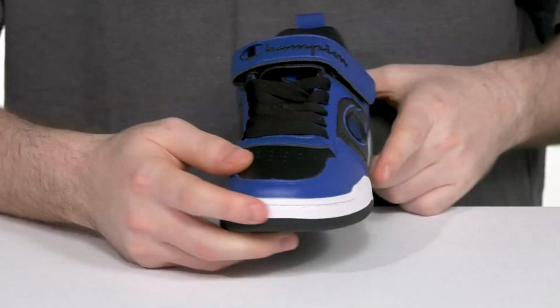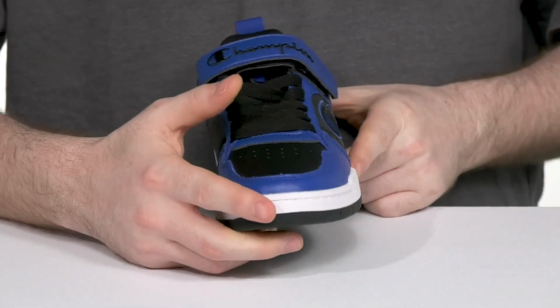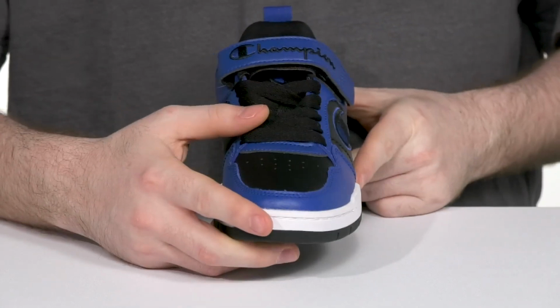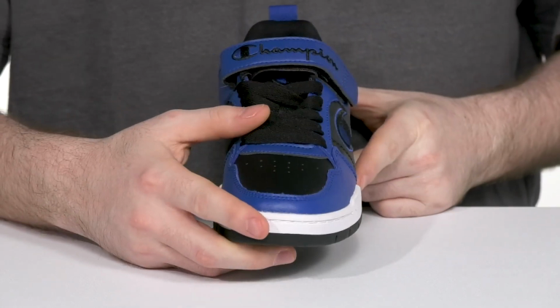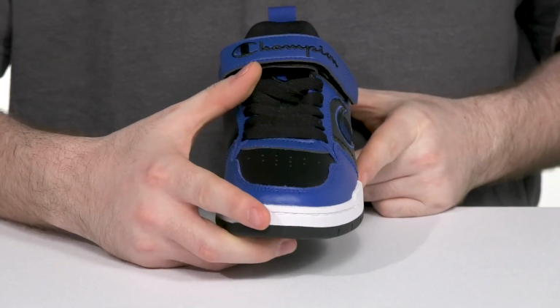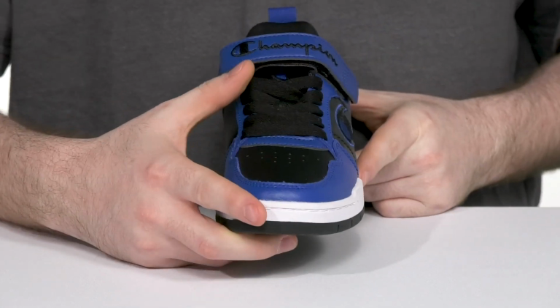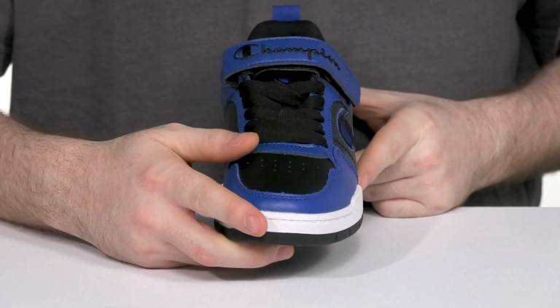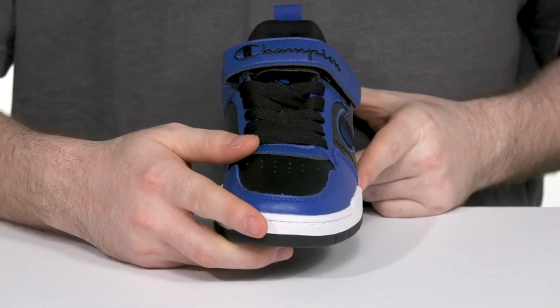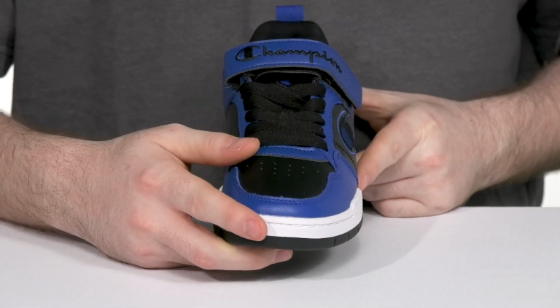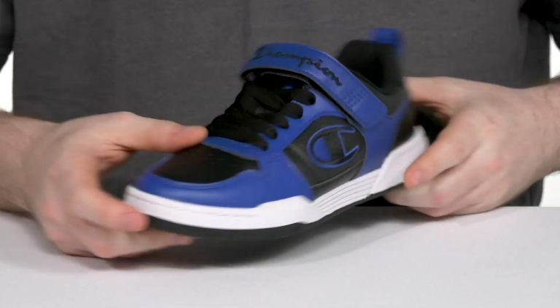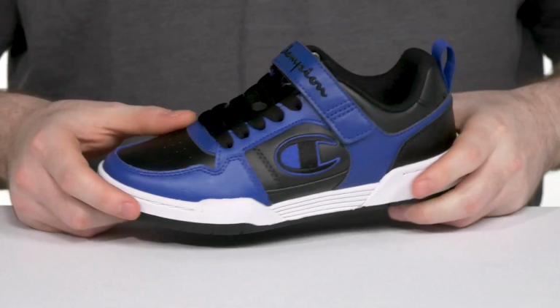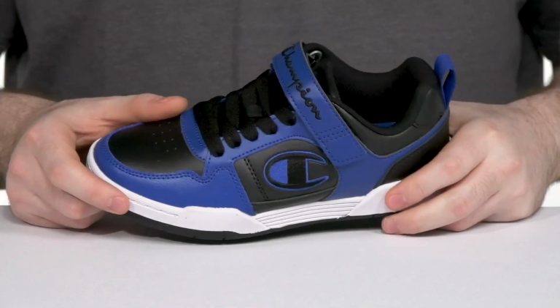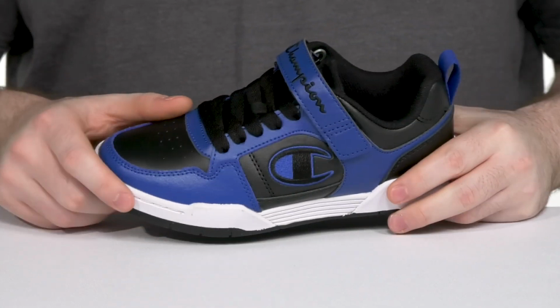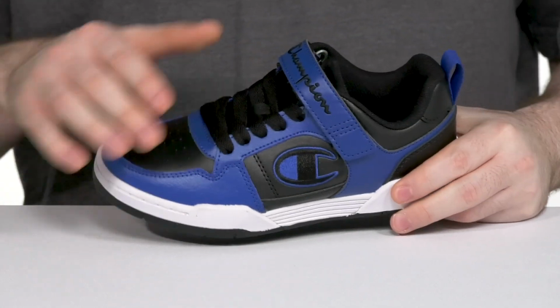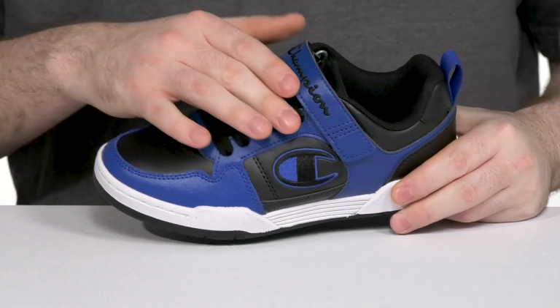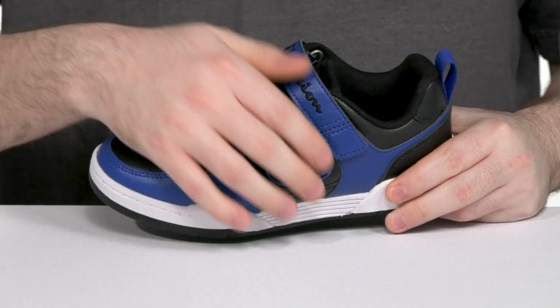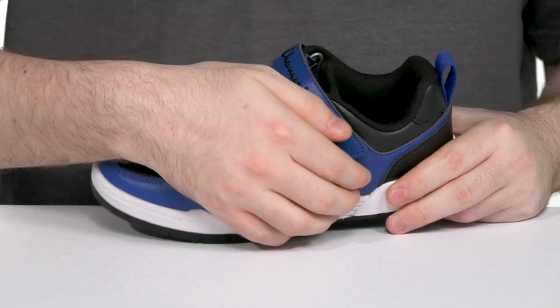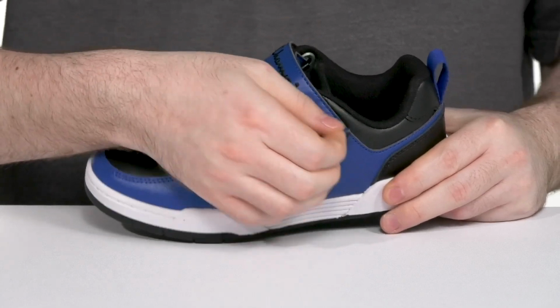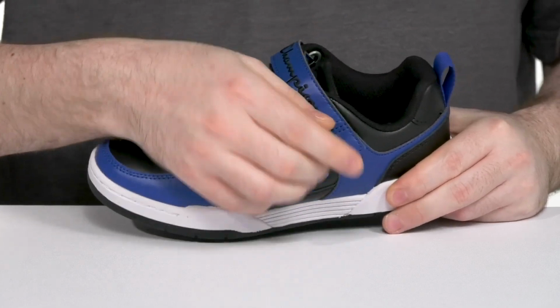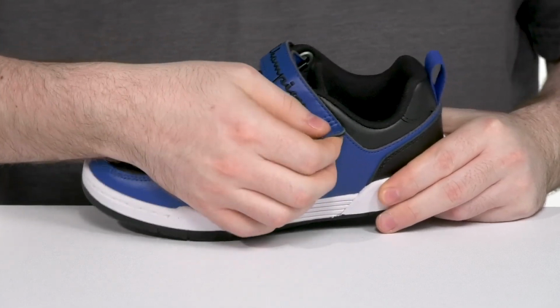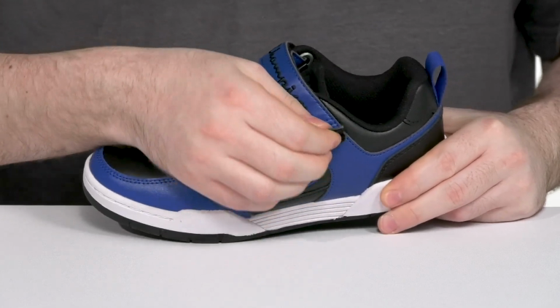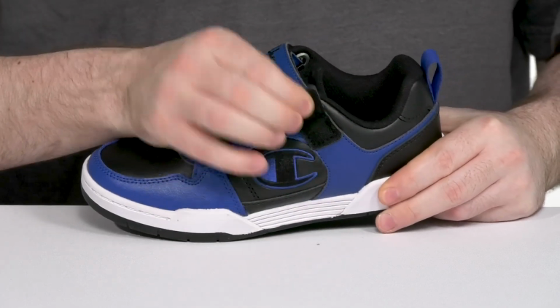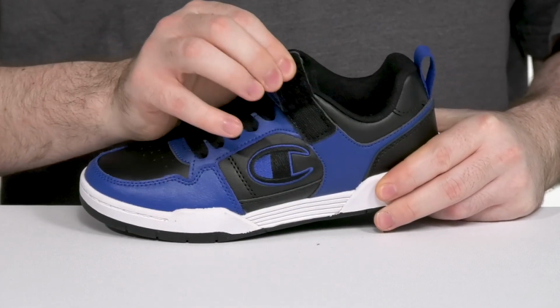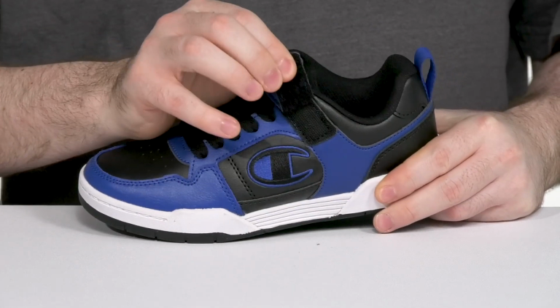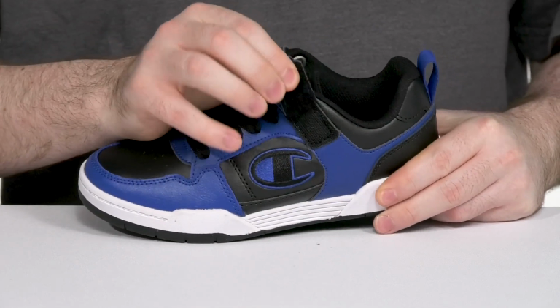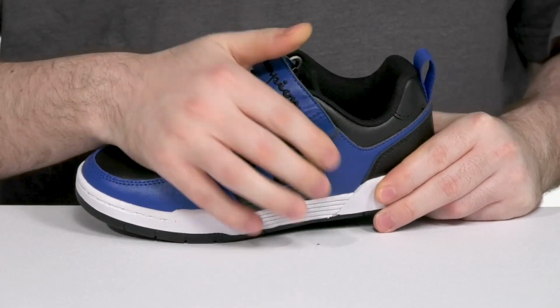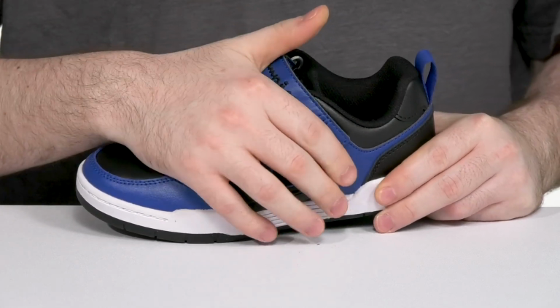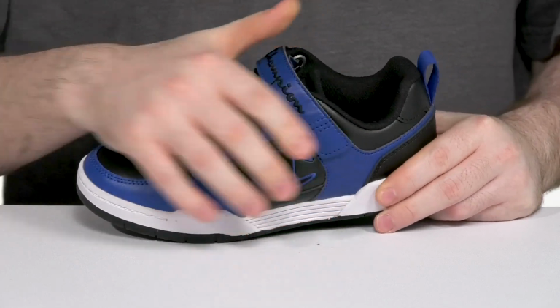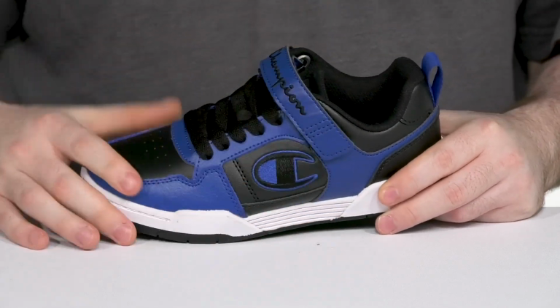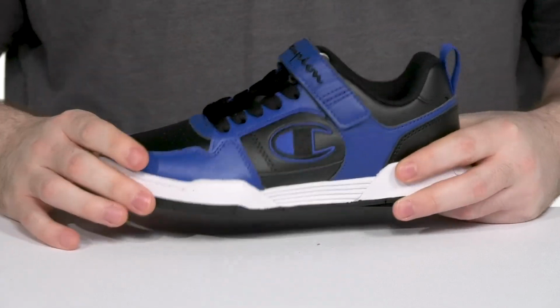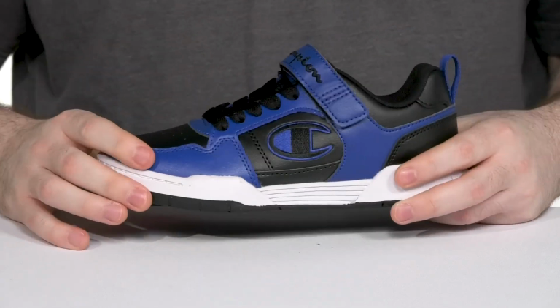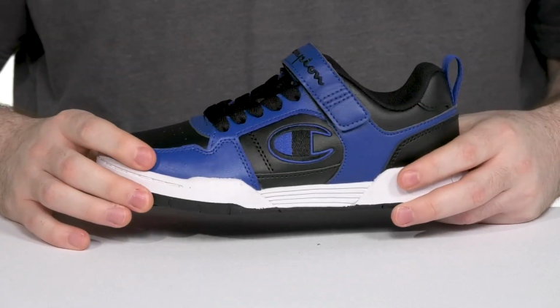The traditional lace-up gives it the perfect fit, and it also has a fully adjustable hook and enclosure strap at the top to give it even more support.